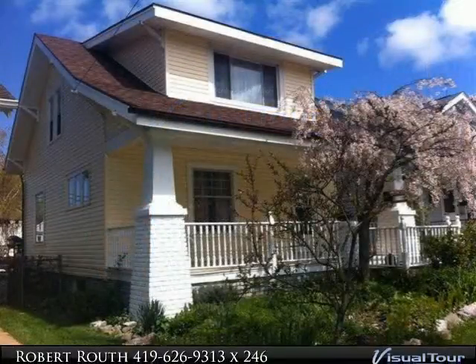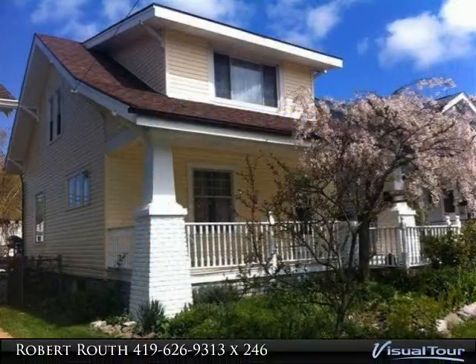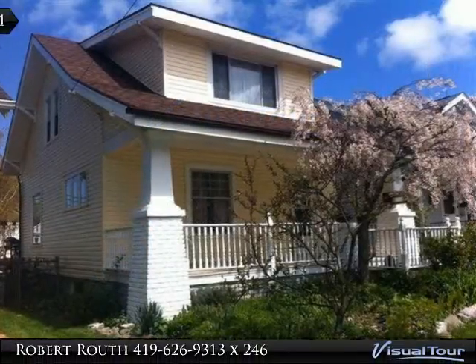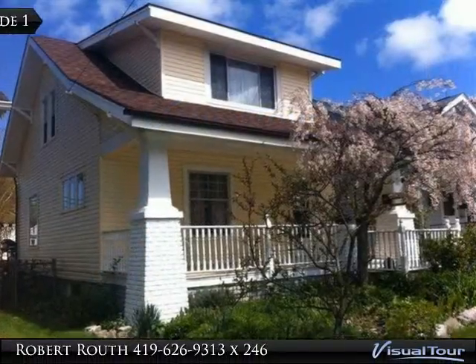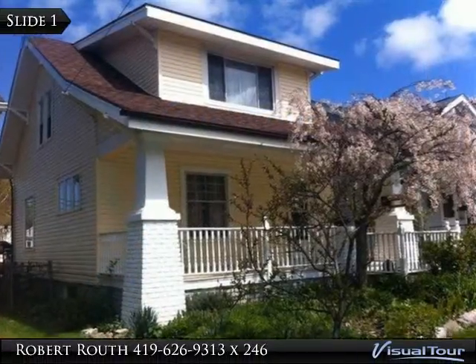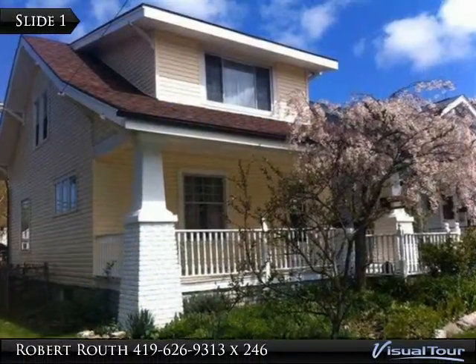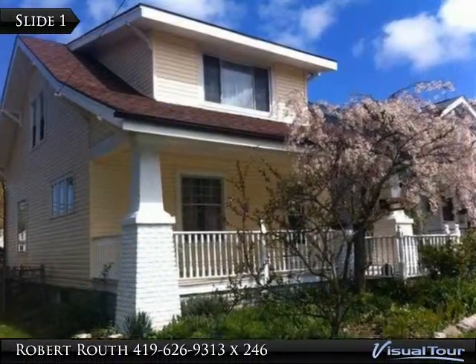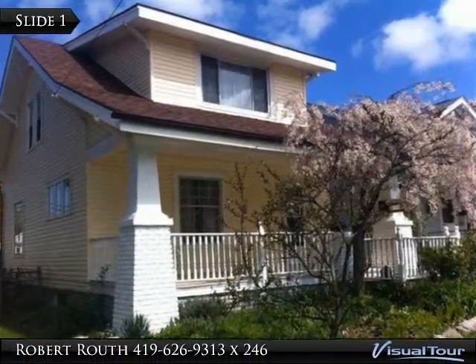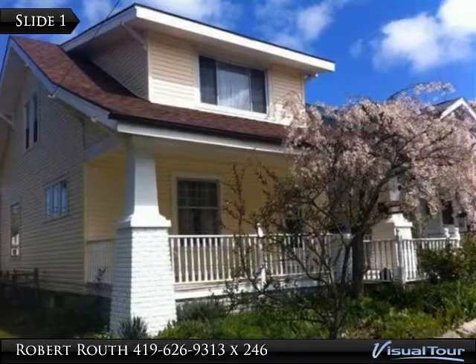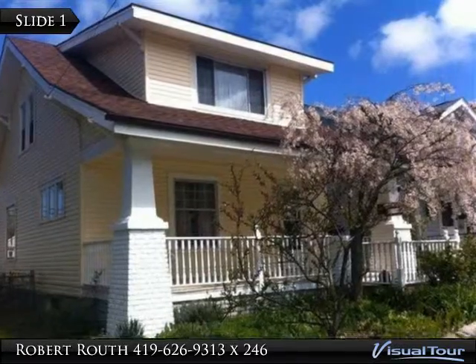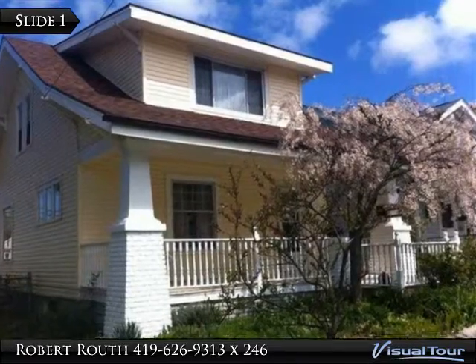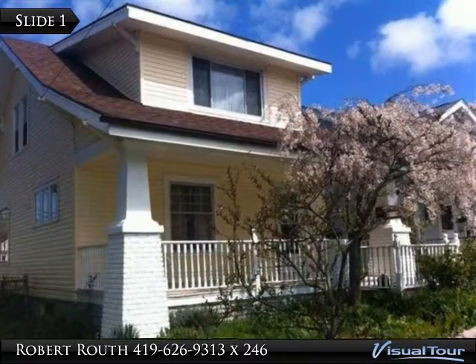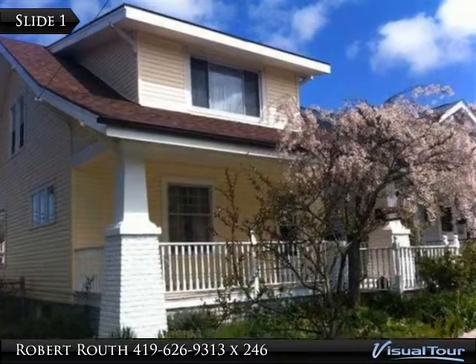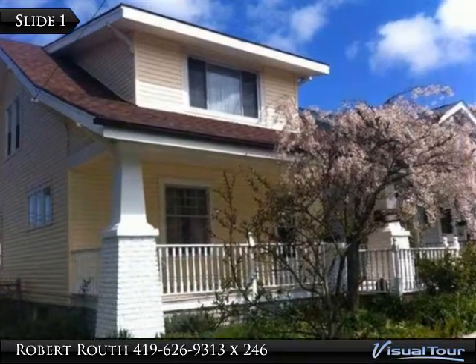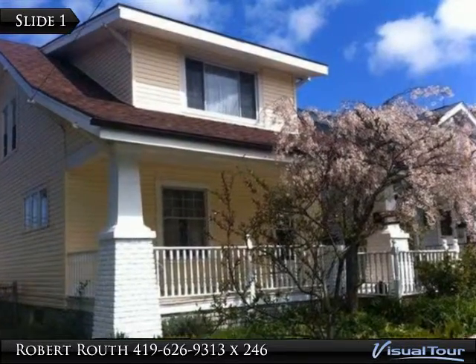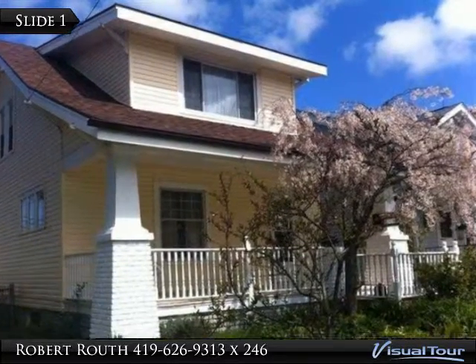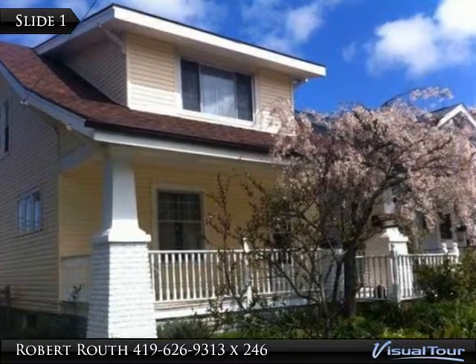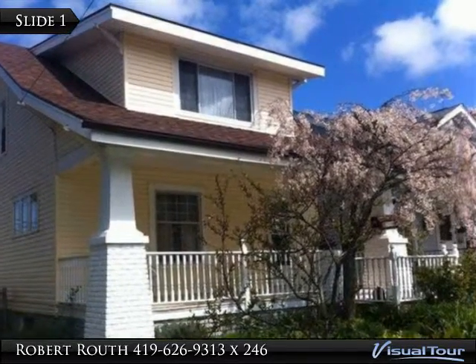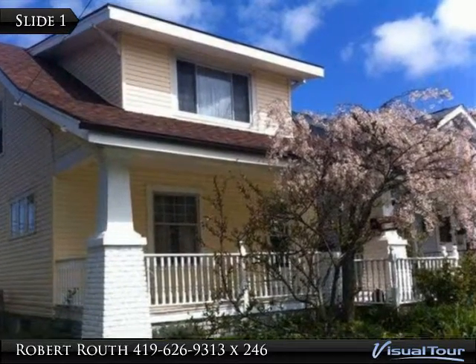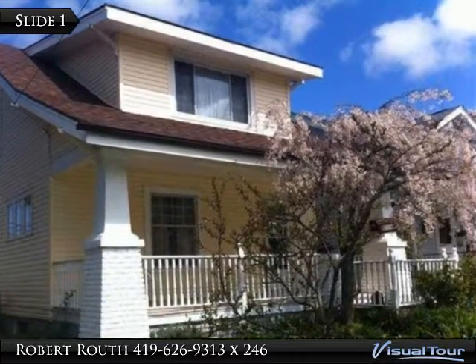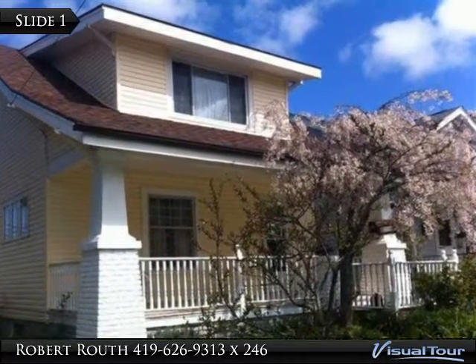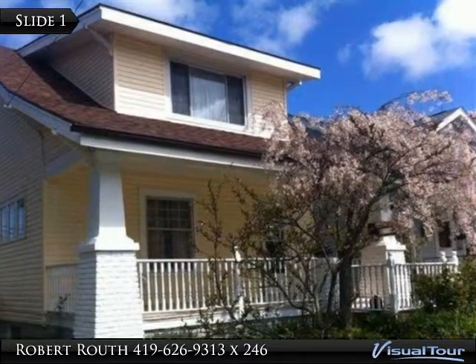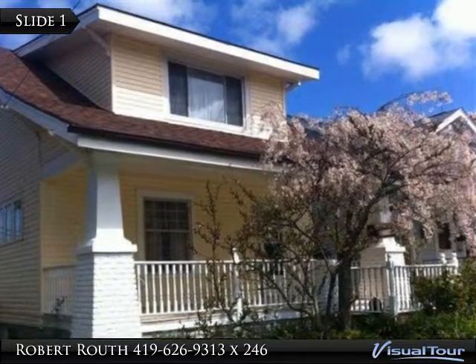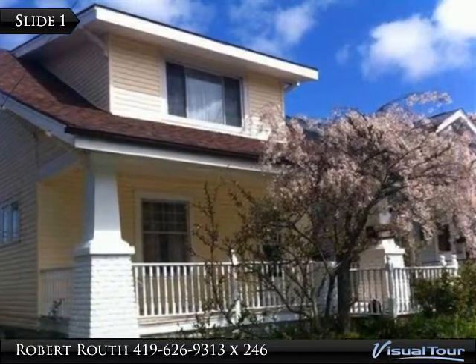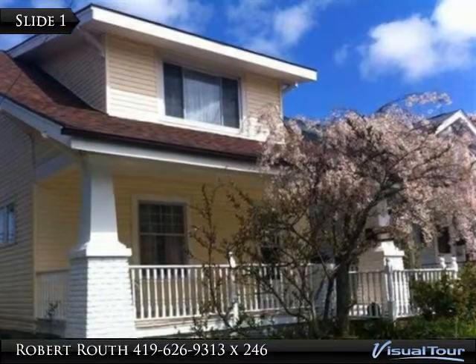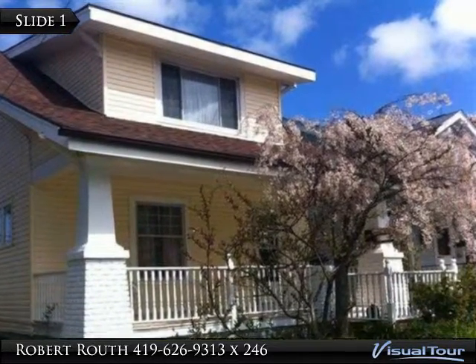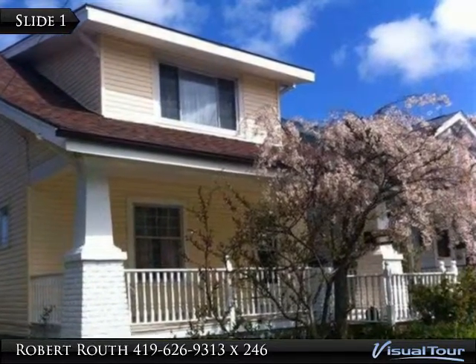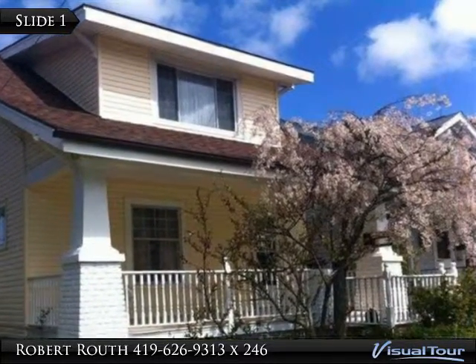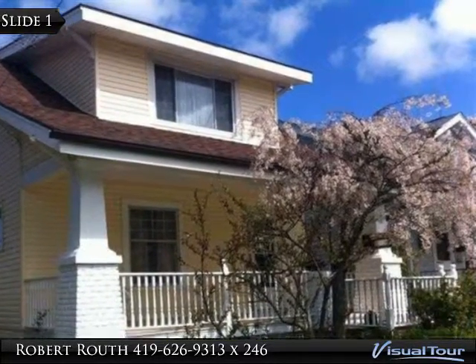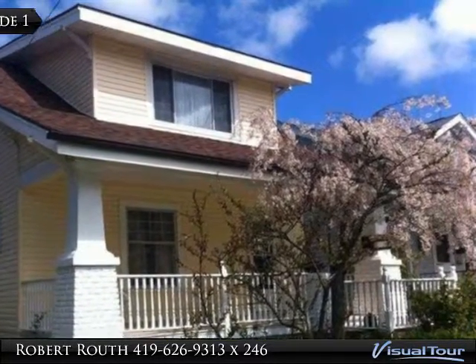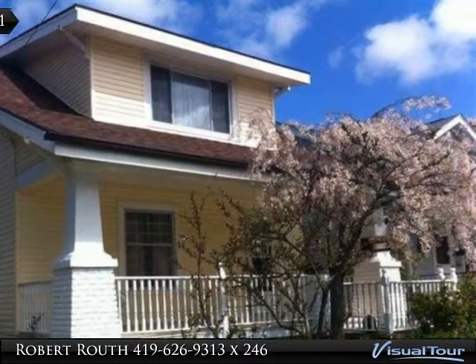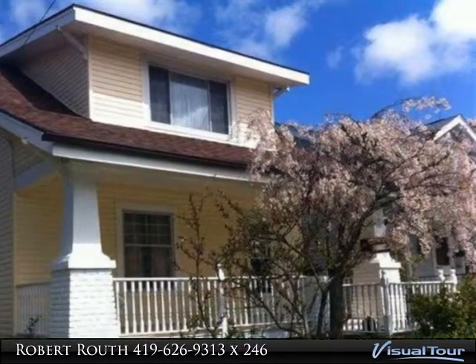New Price. Move your family right into this 3 bedroom home with many updates.